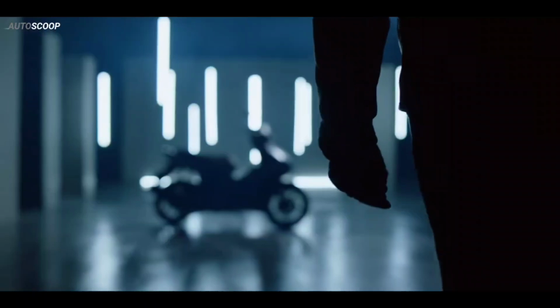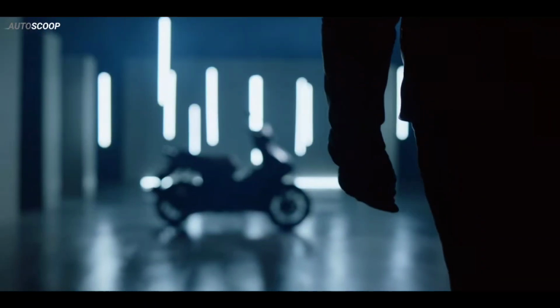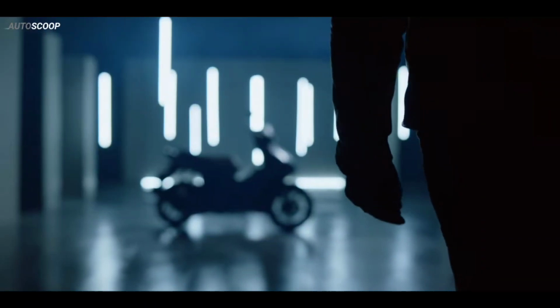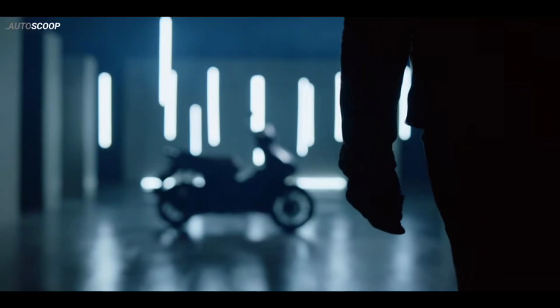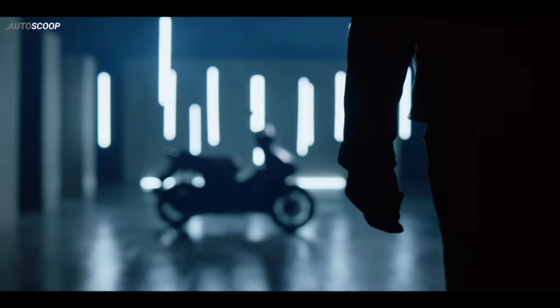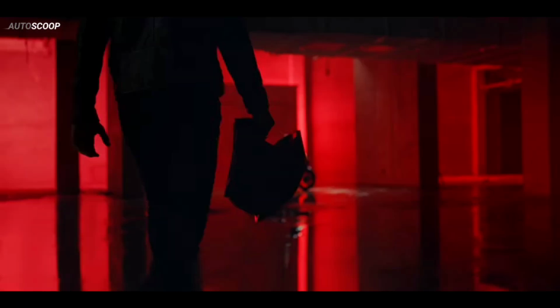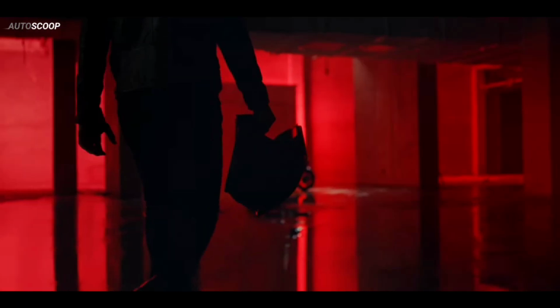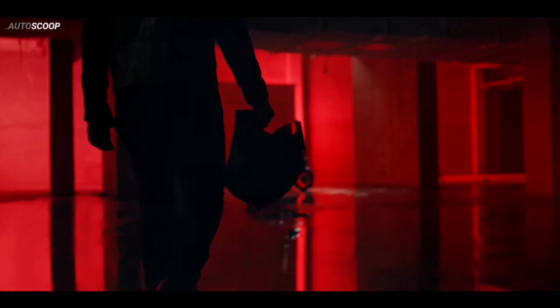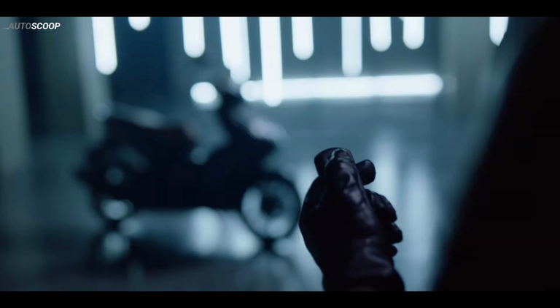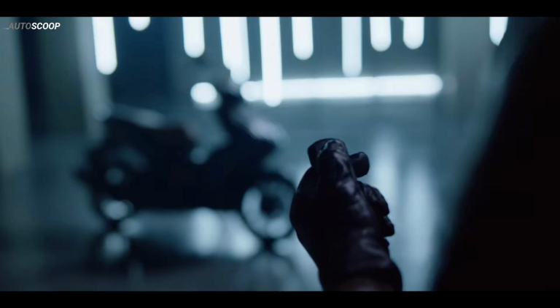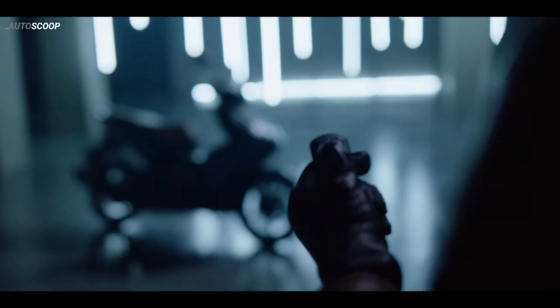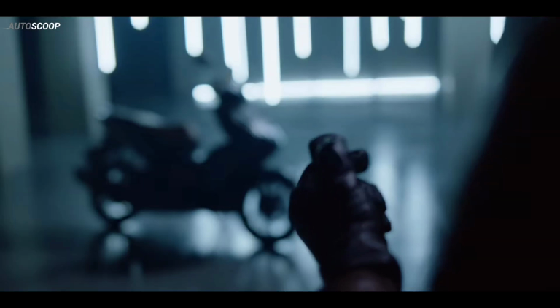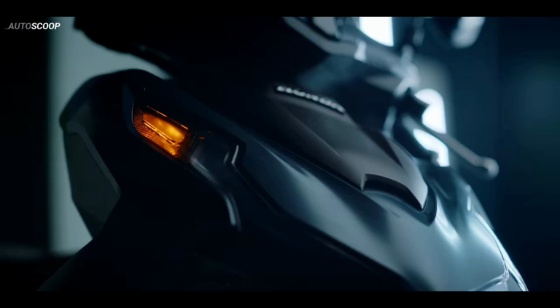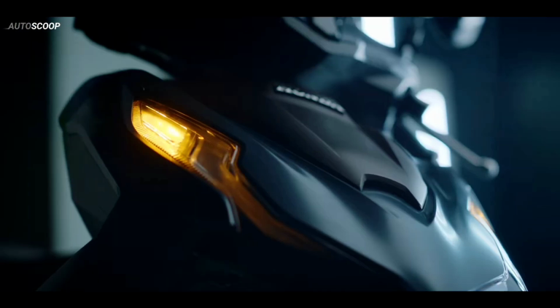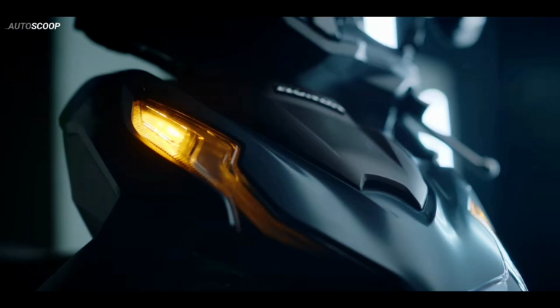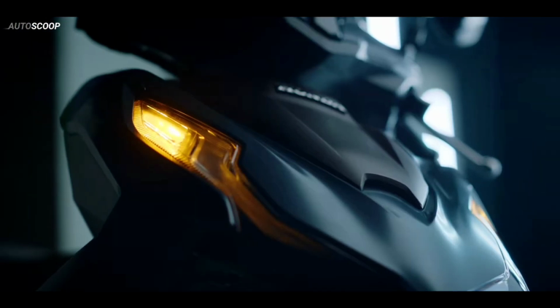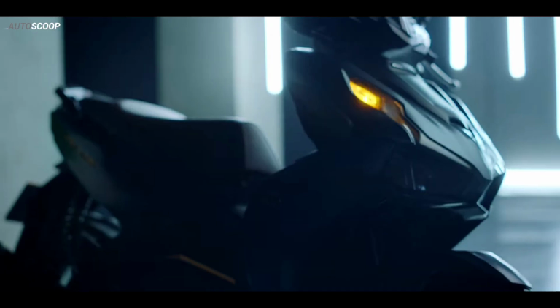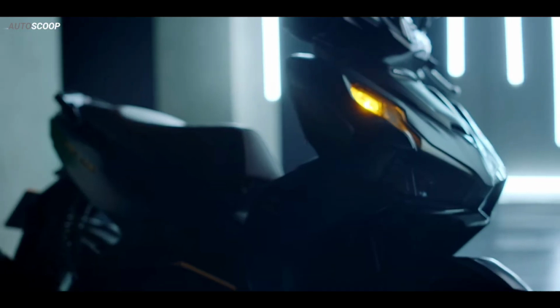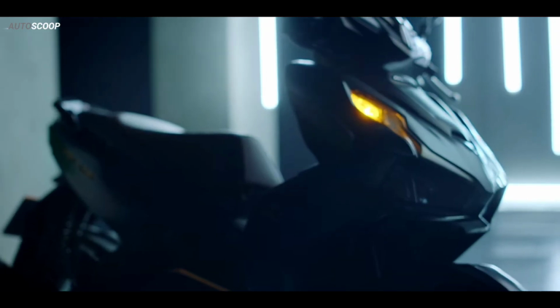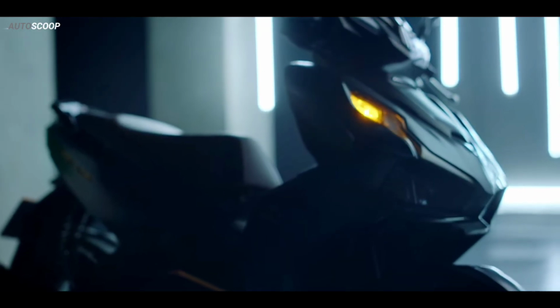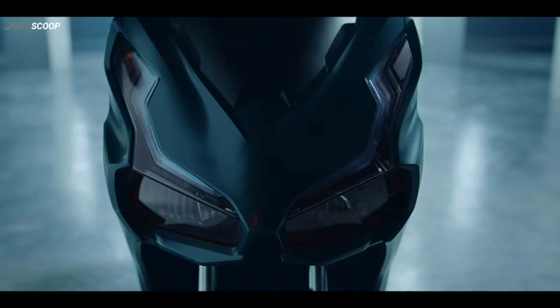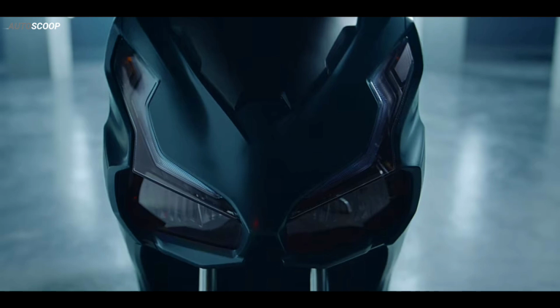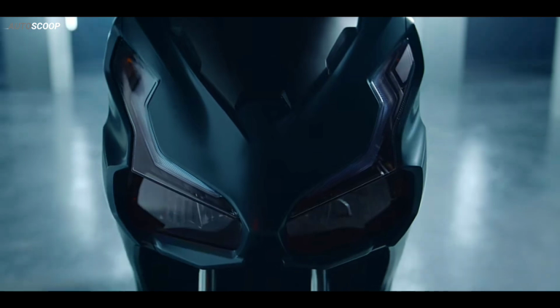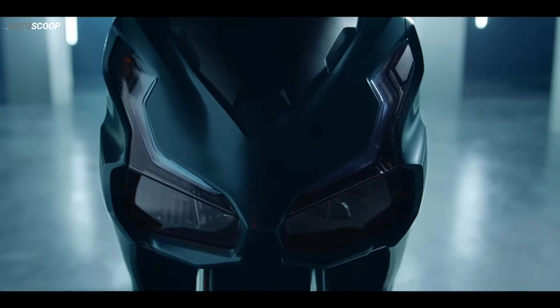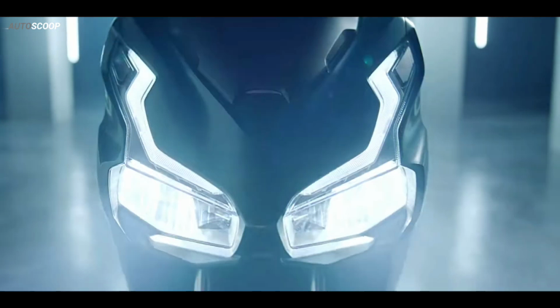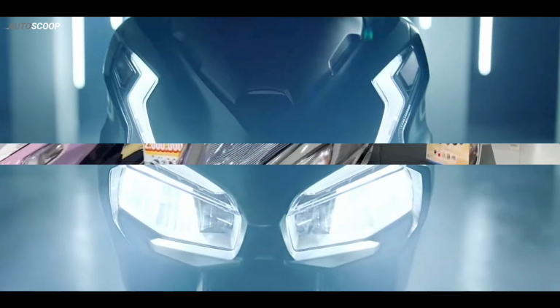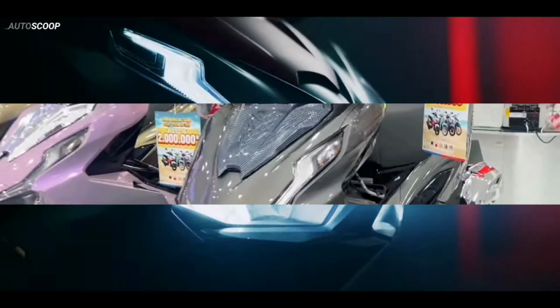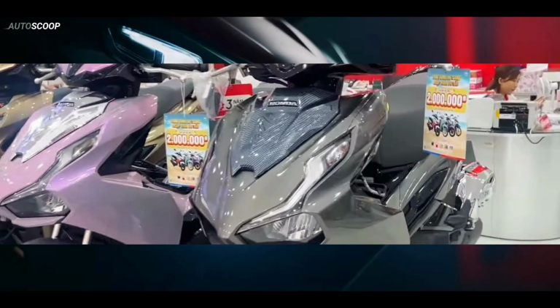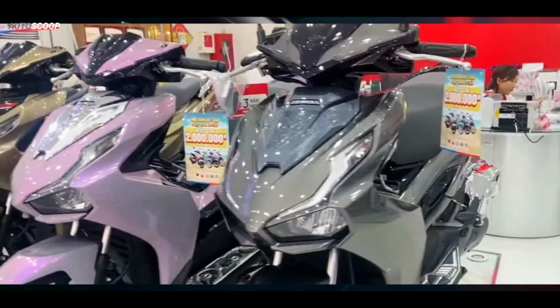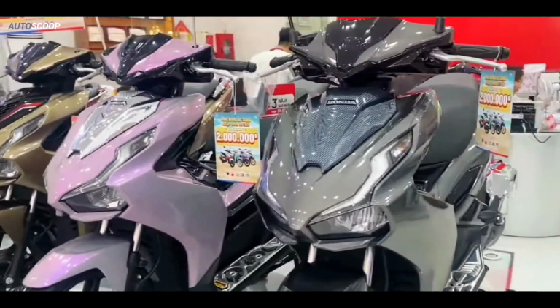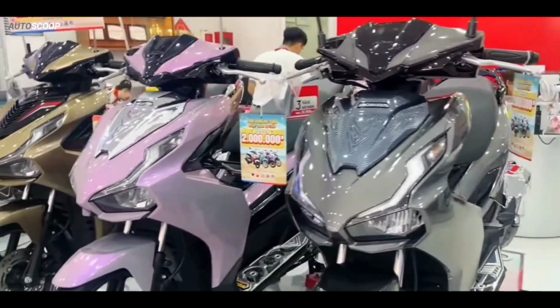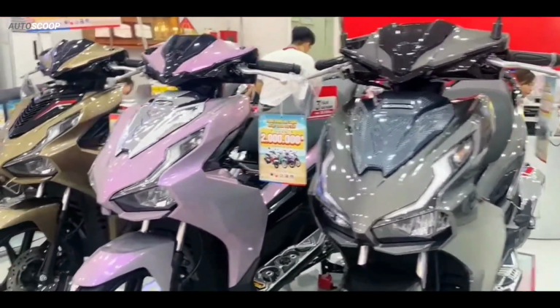Welcome back to AutoScoop. Honda Motorcycles introduced its all-new 2023 Honda AirBlade 125.